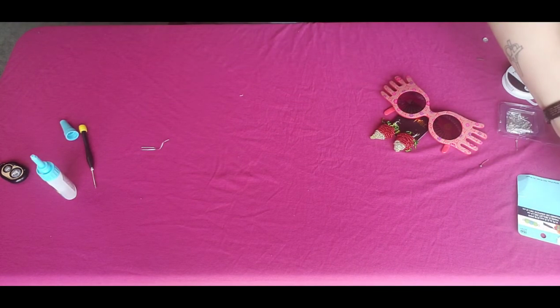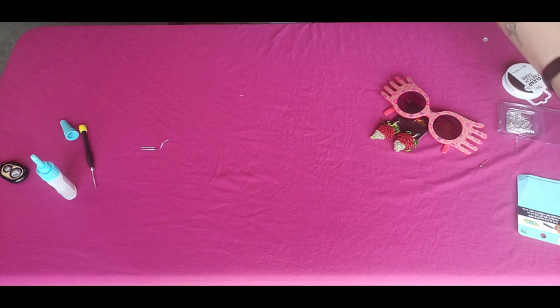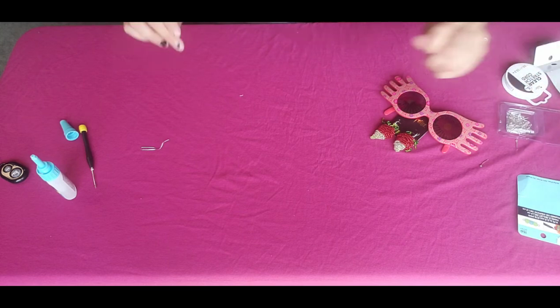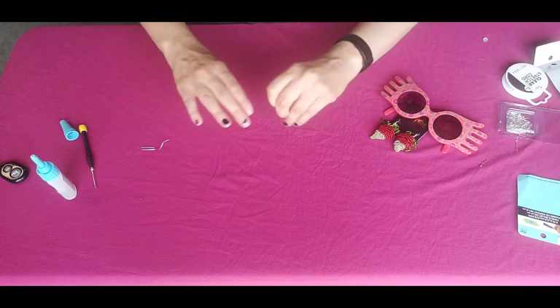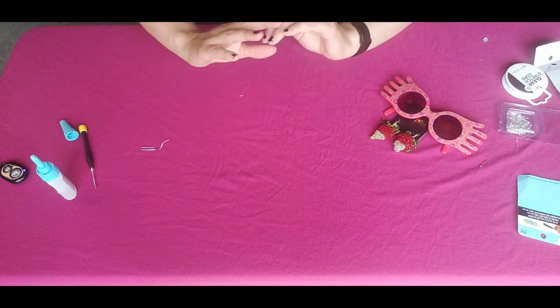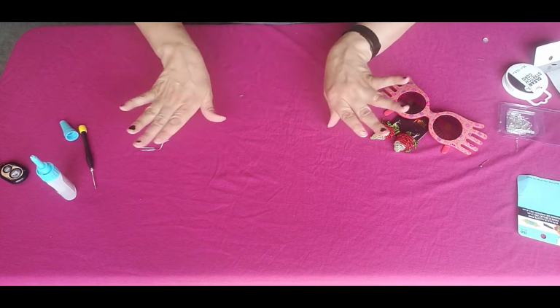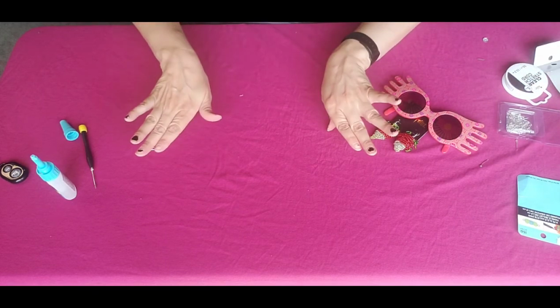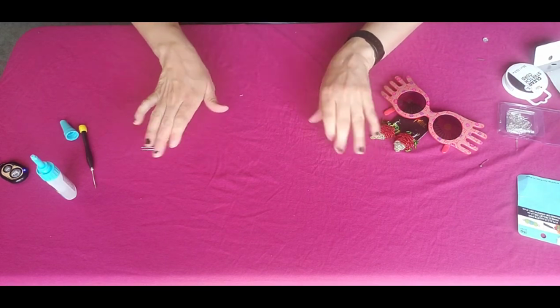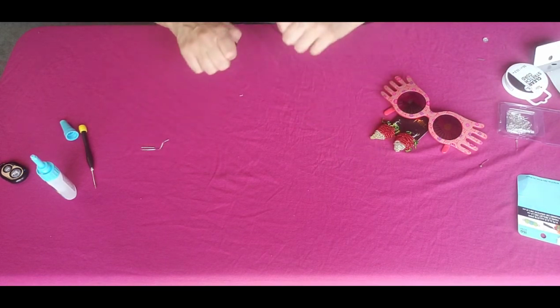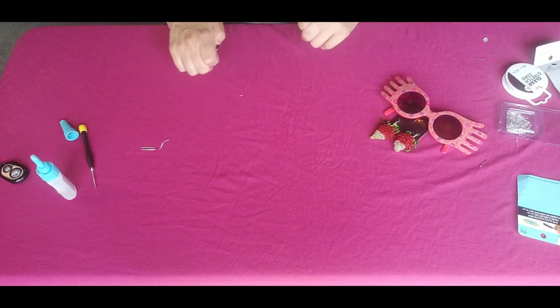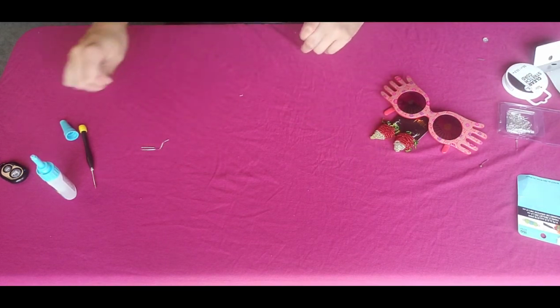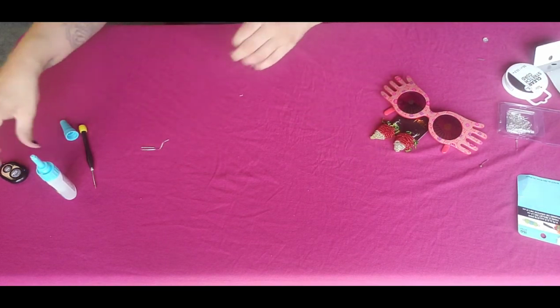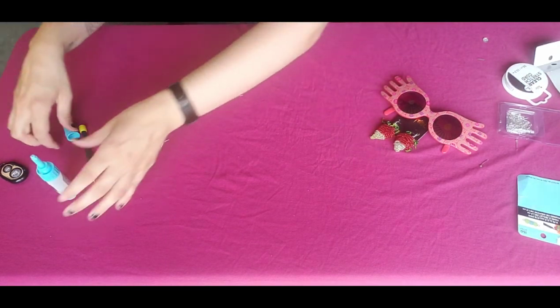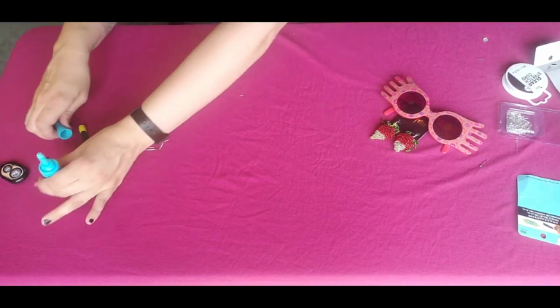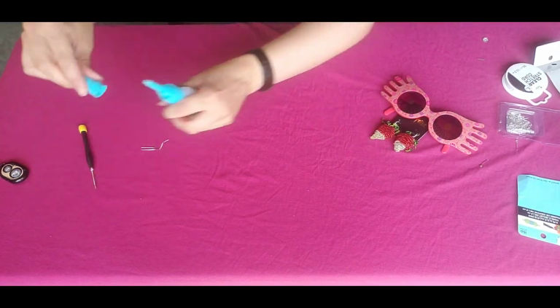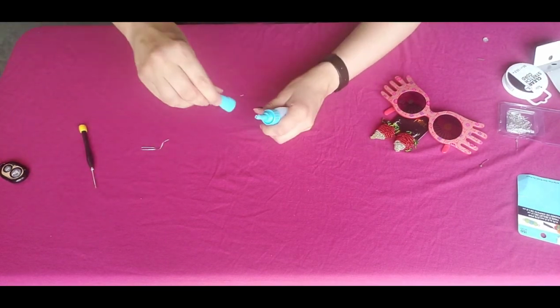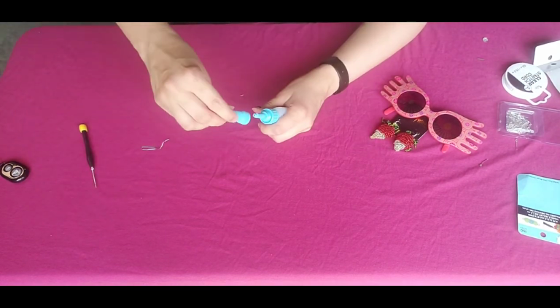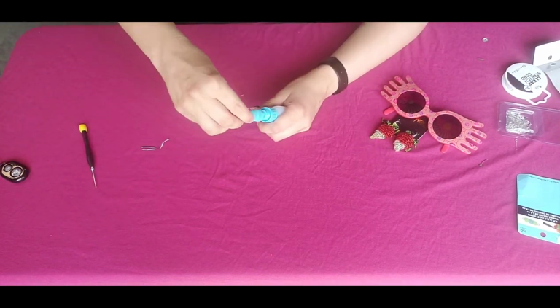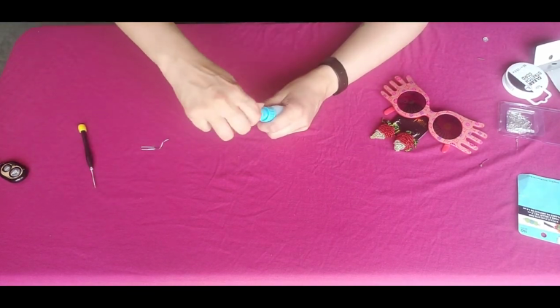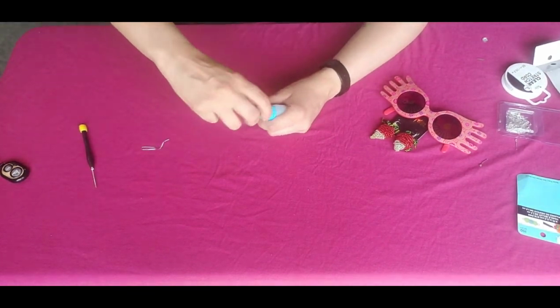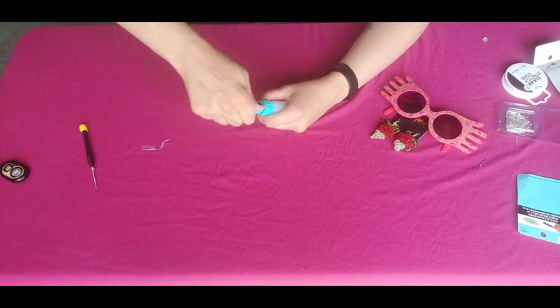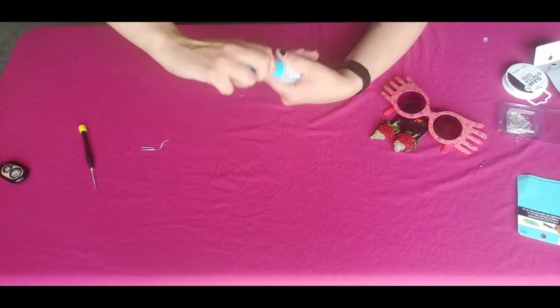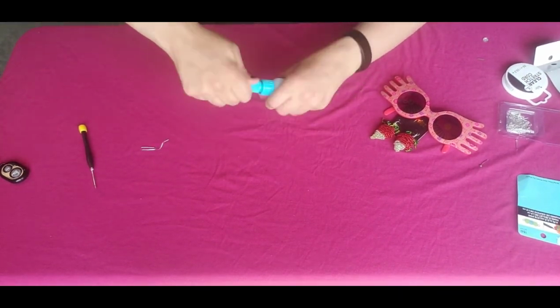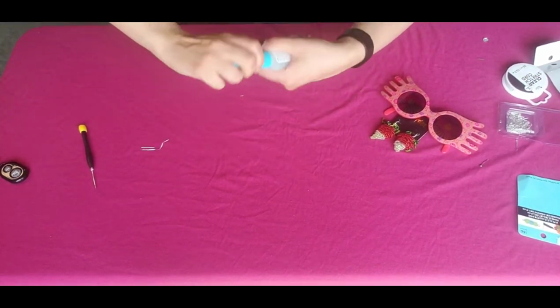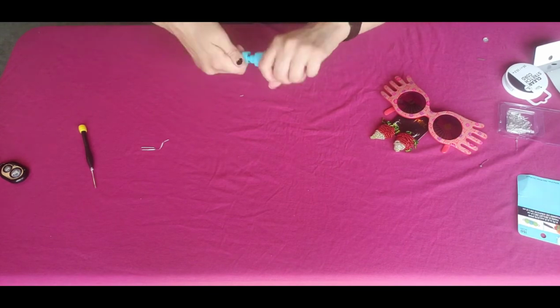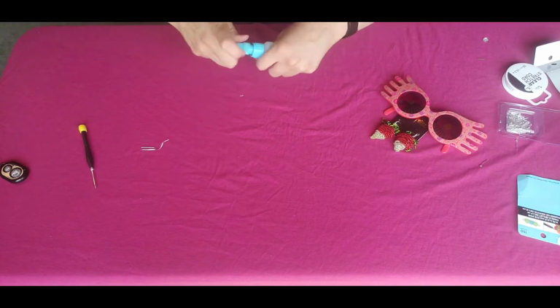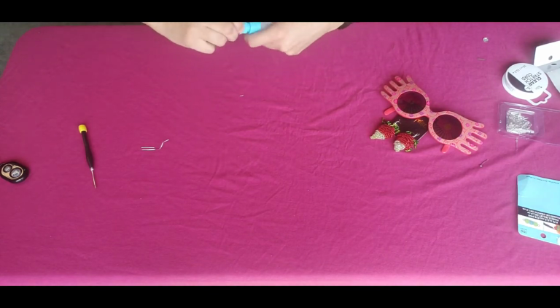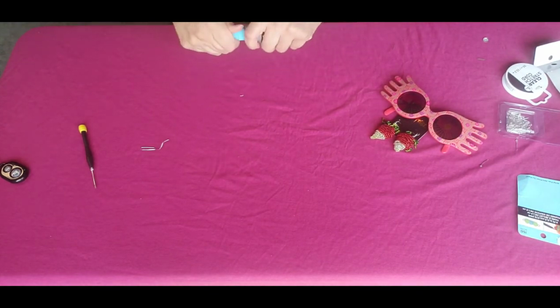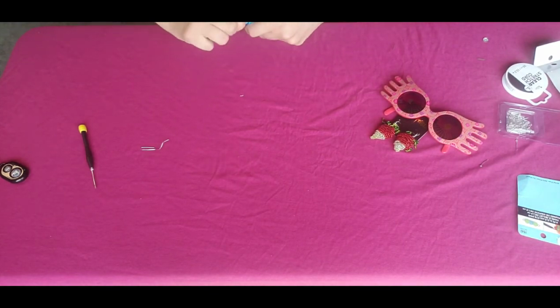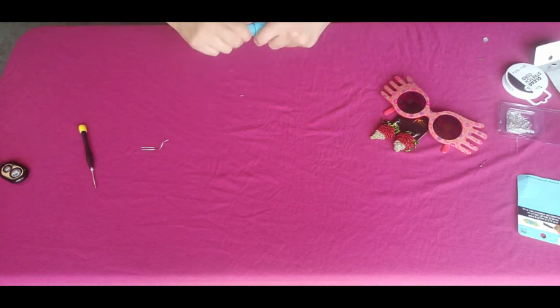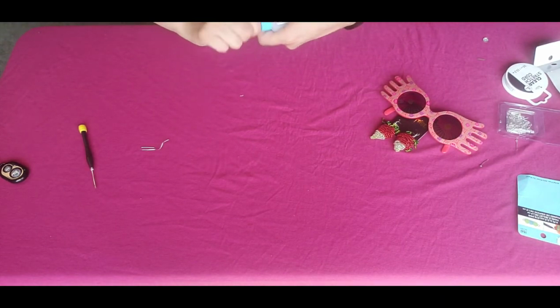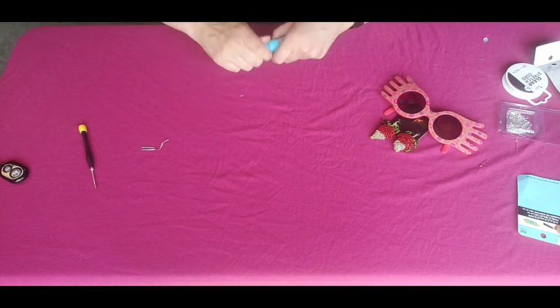Now put that aside to dry. I'm glad that is finally done. Don't forget to close your glue up so it doesn't dry out on you.